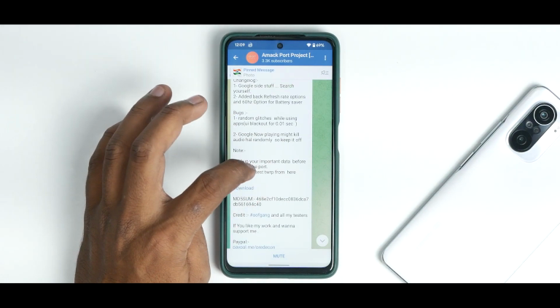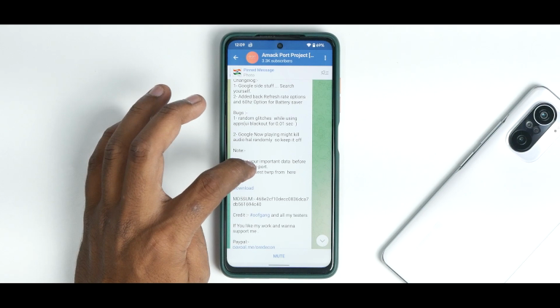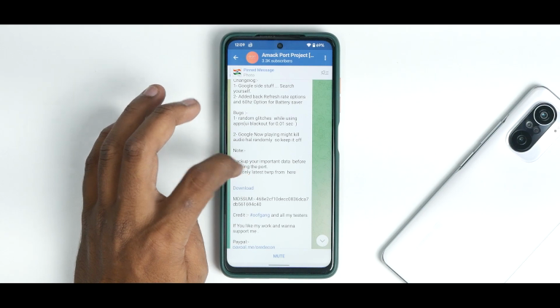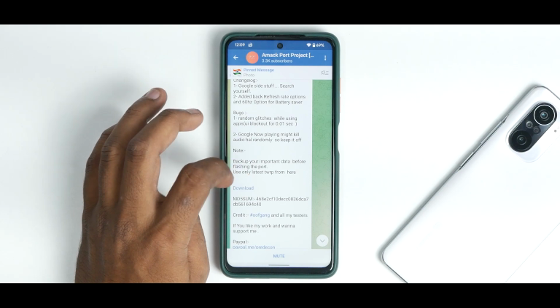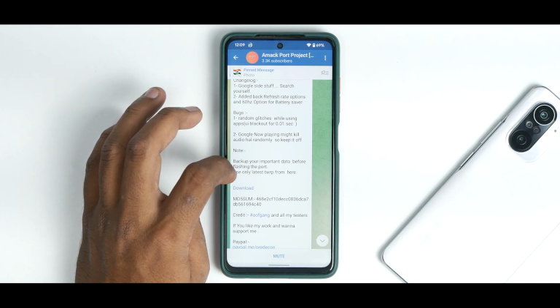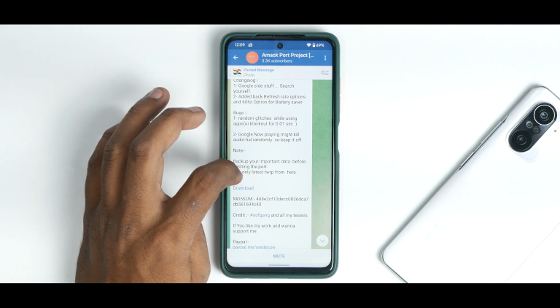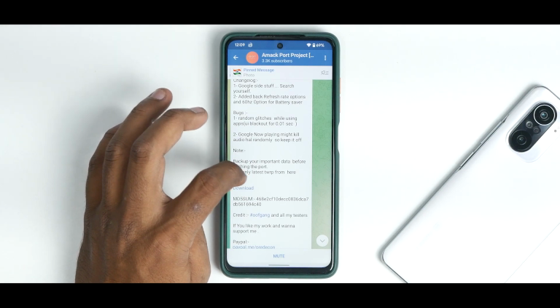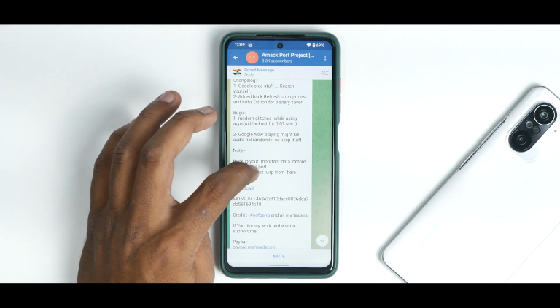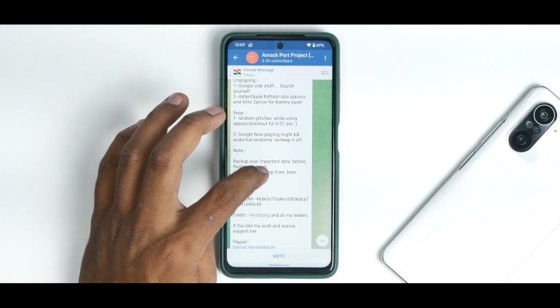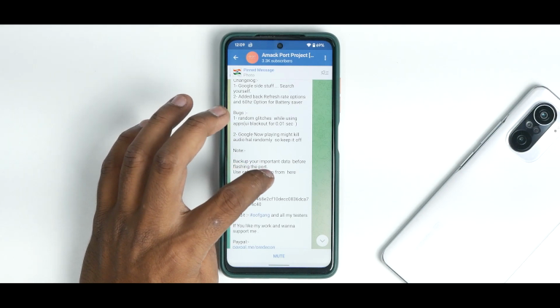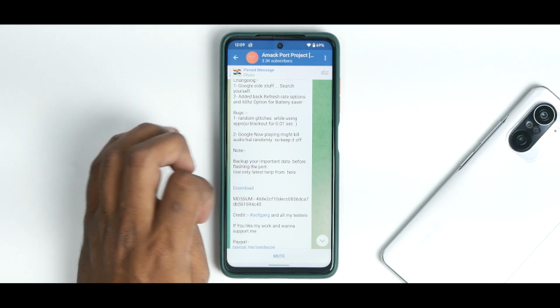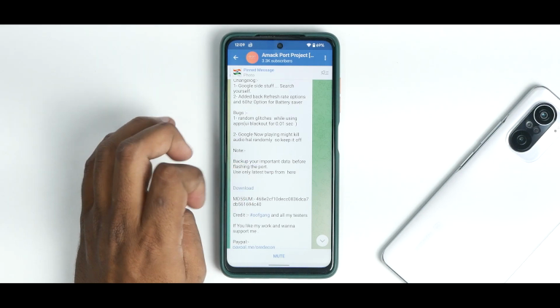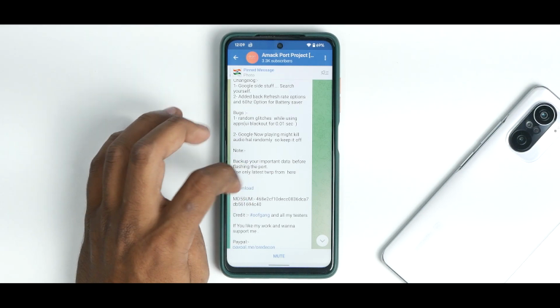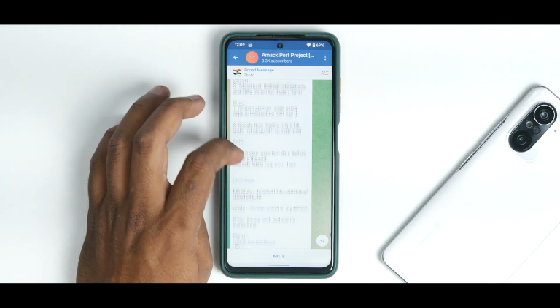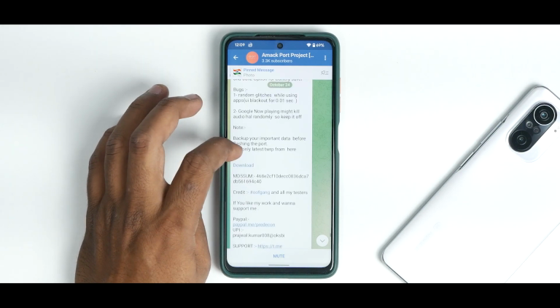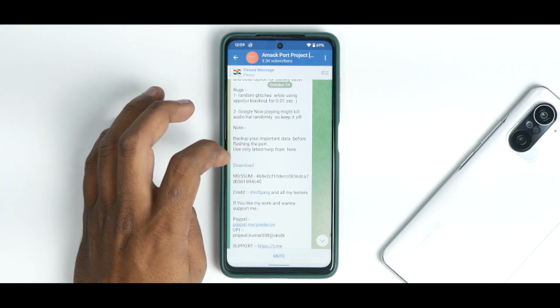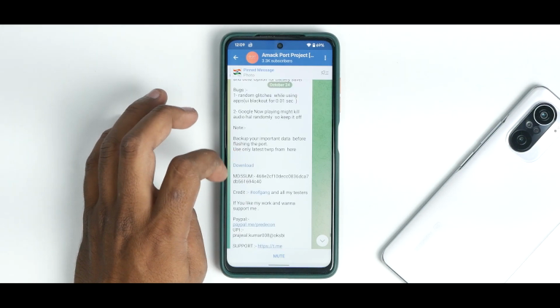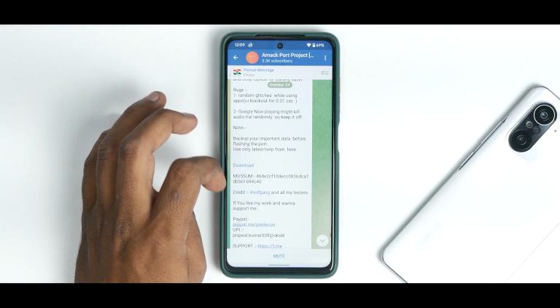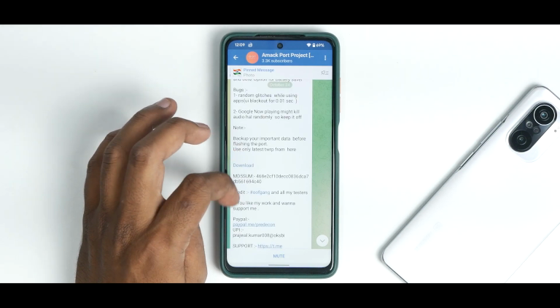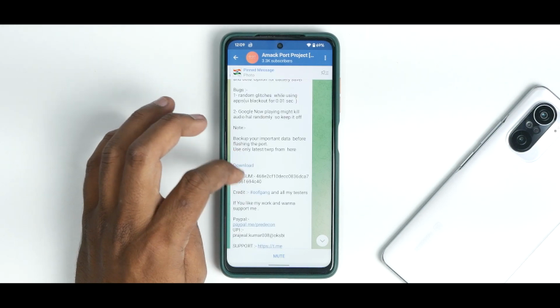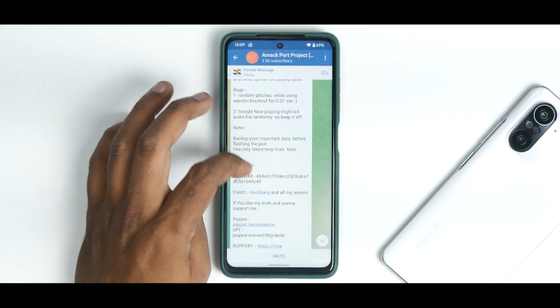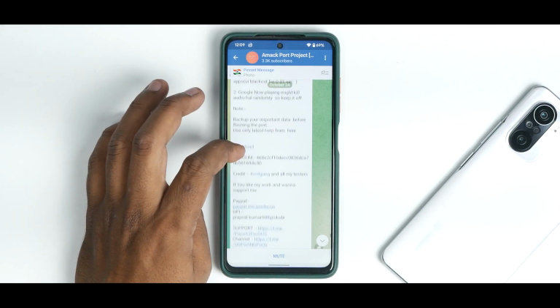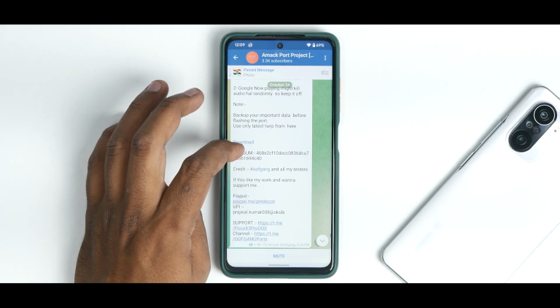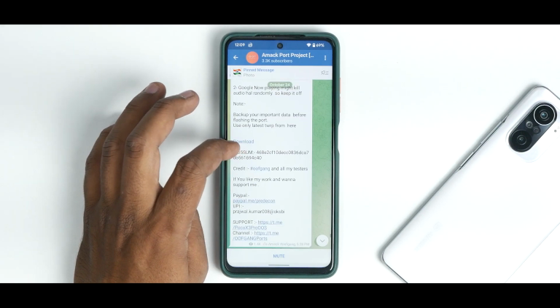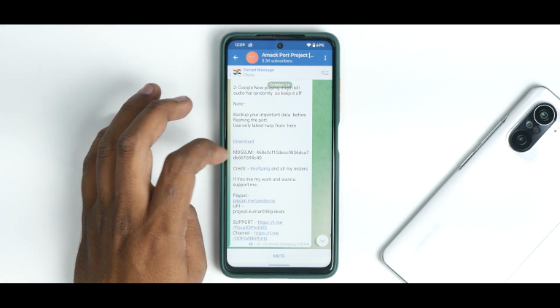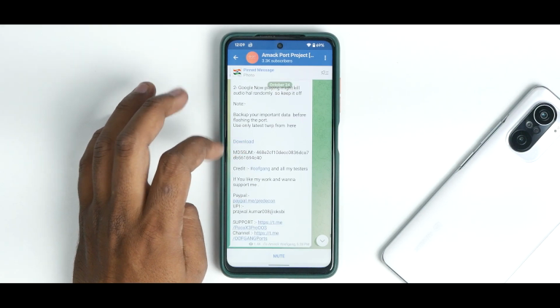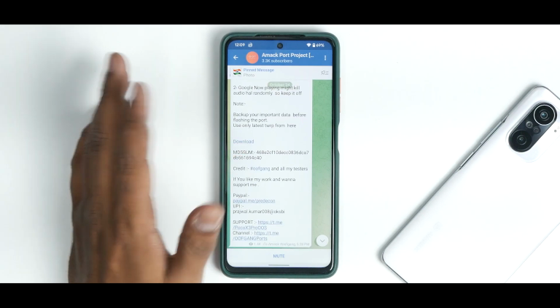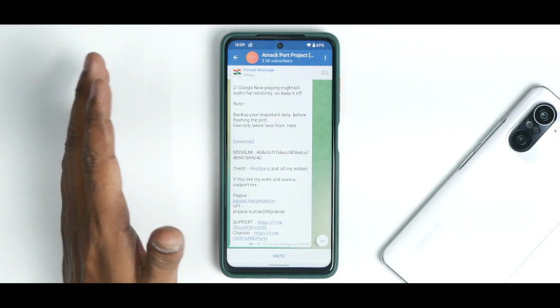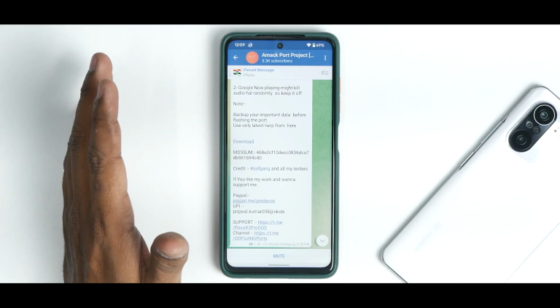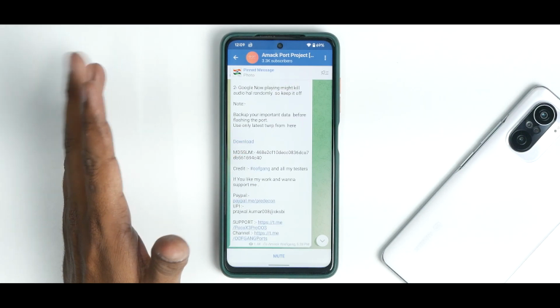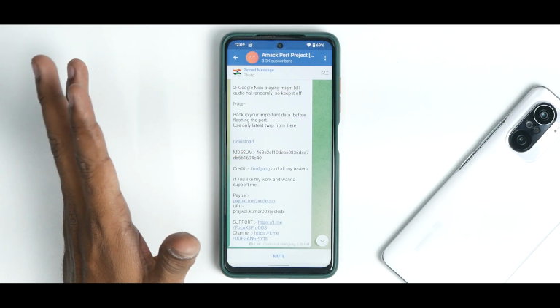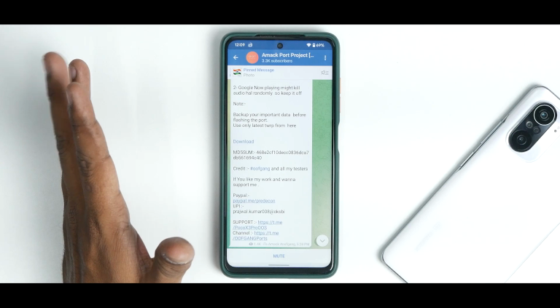Note: backup your data before flashing the port and use only the latest TWRP from the listed source. The MD5 sum is provided and you can support the group by donating if you can.